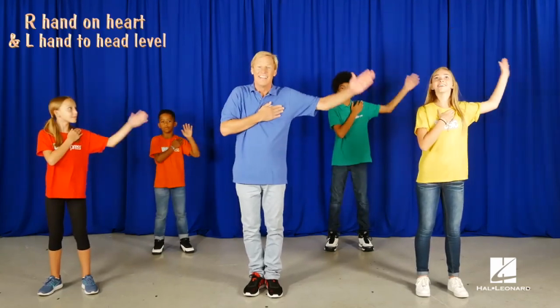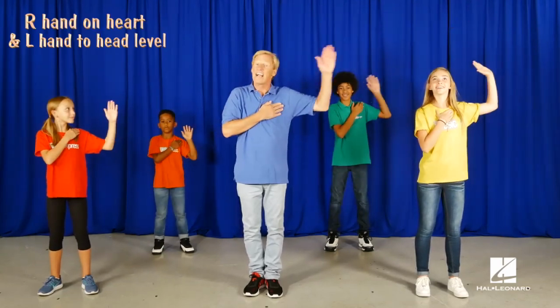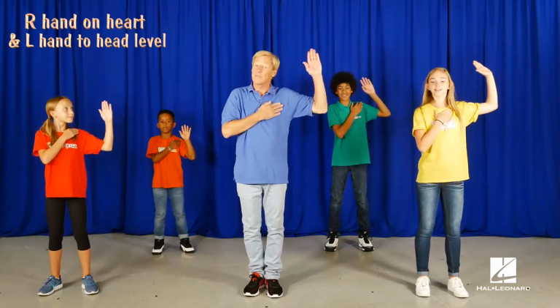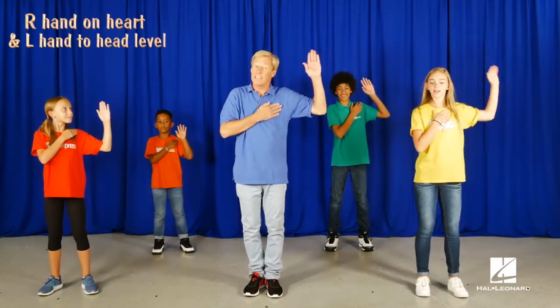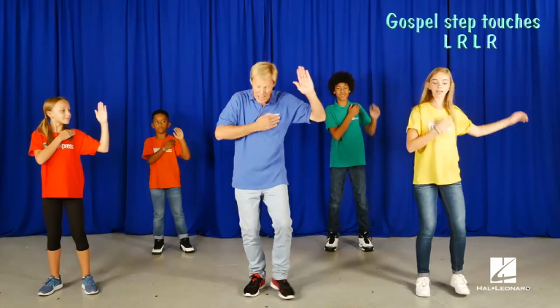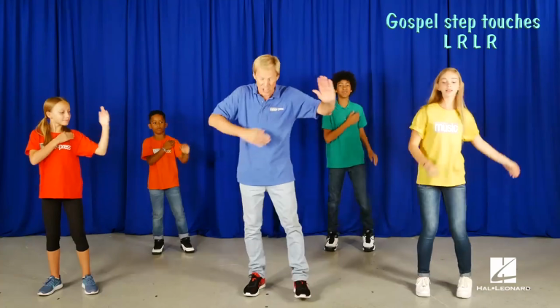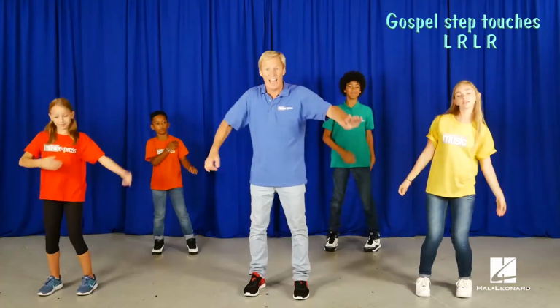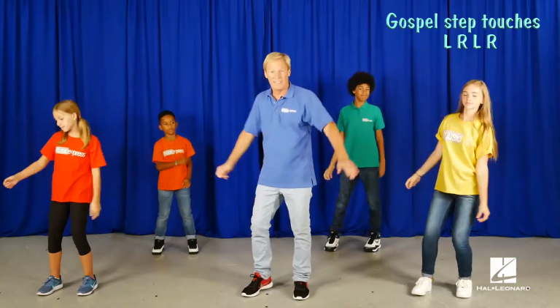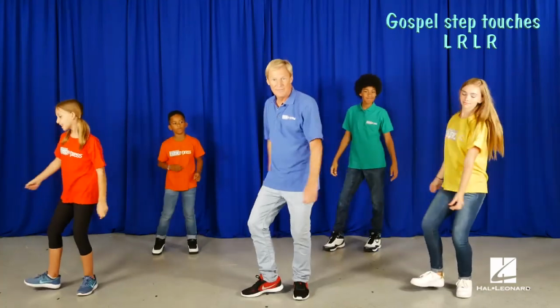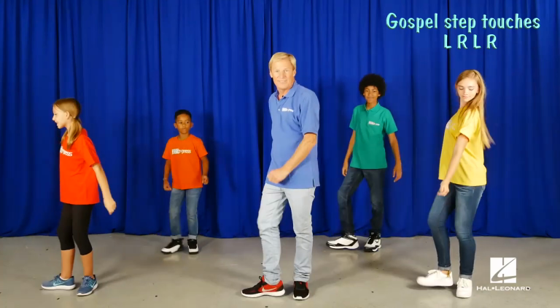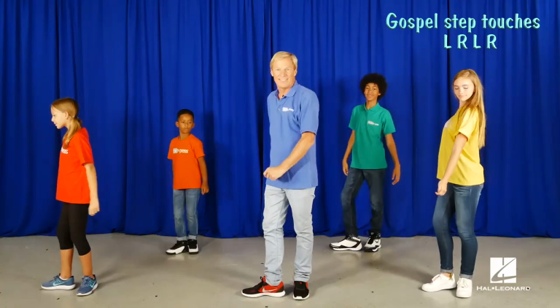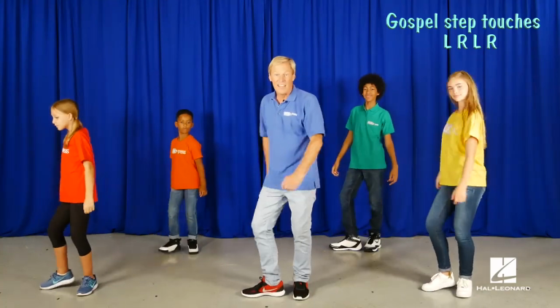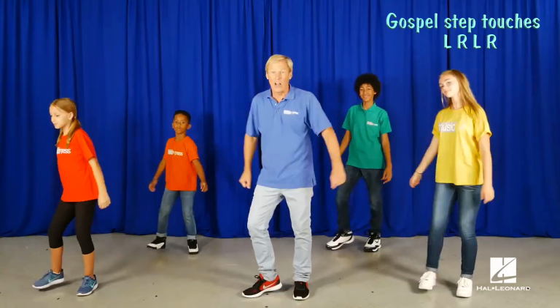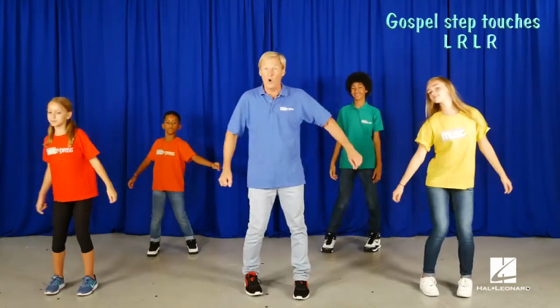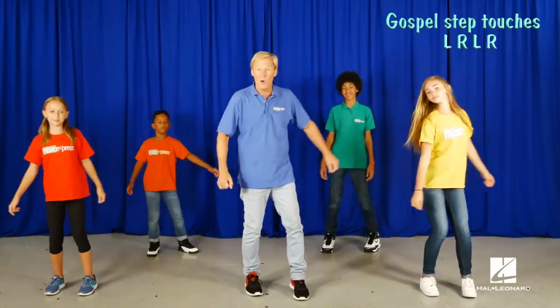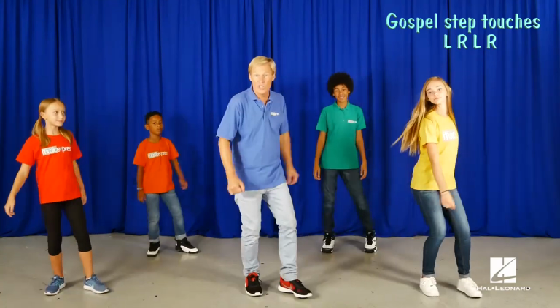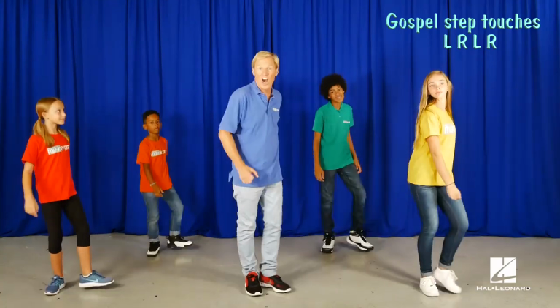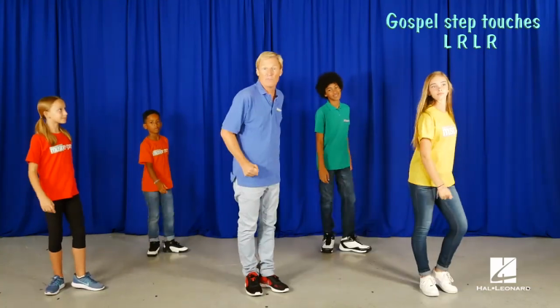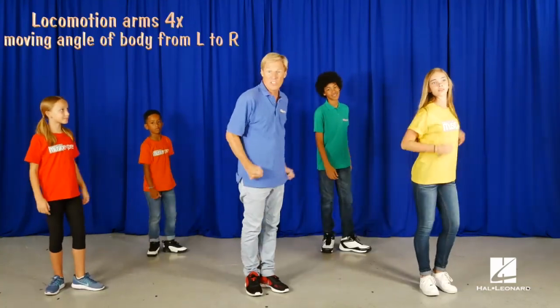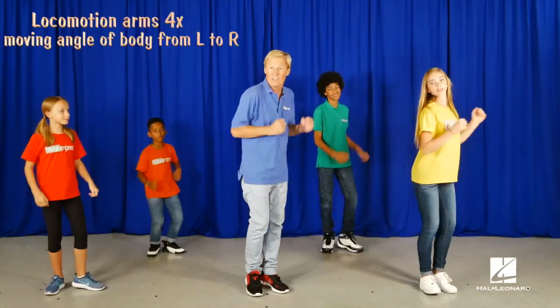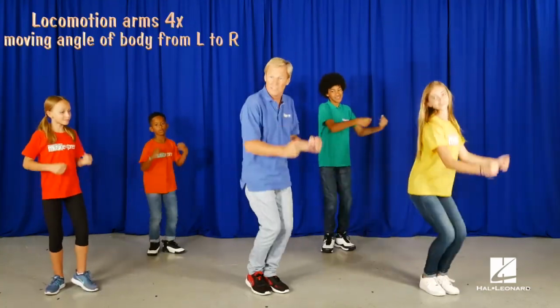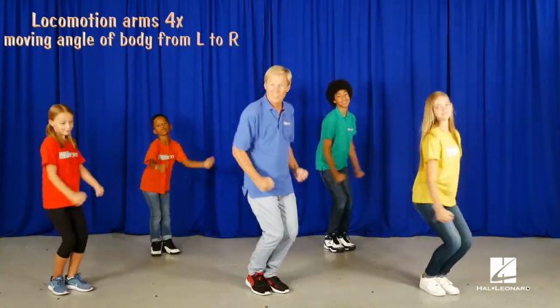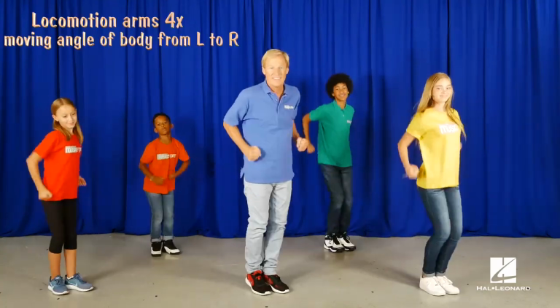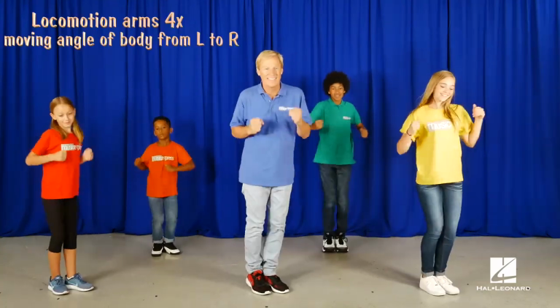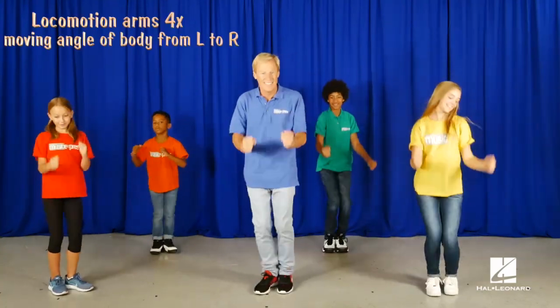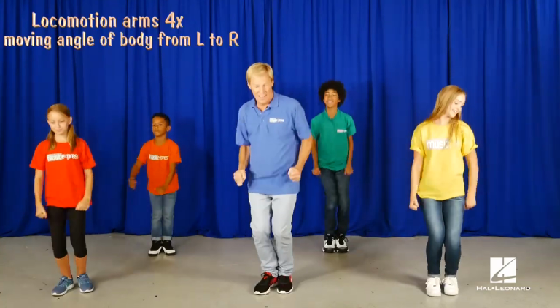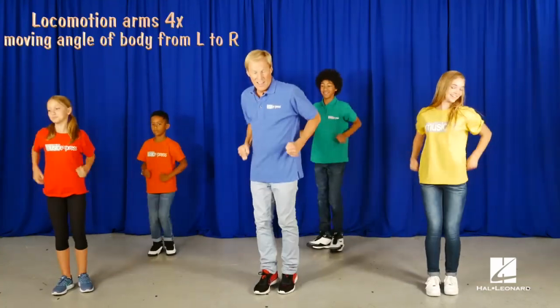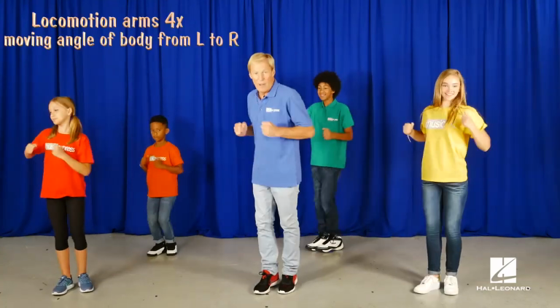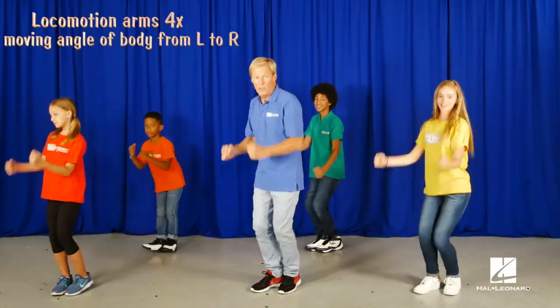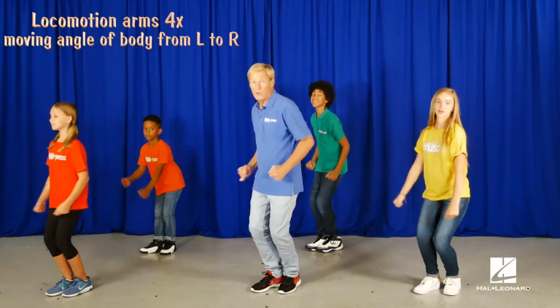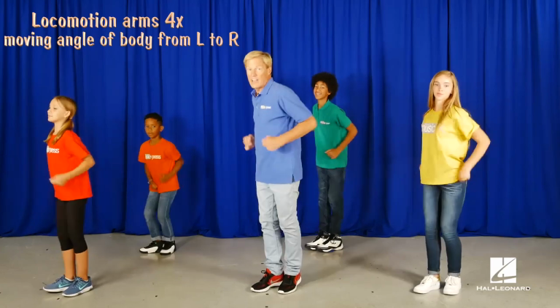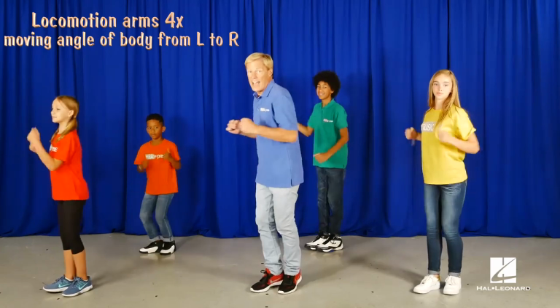Gospel step touch again. Now locomotion arms. And we do the move again.